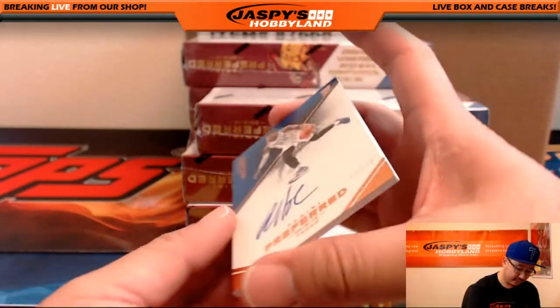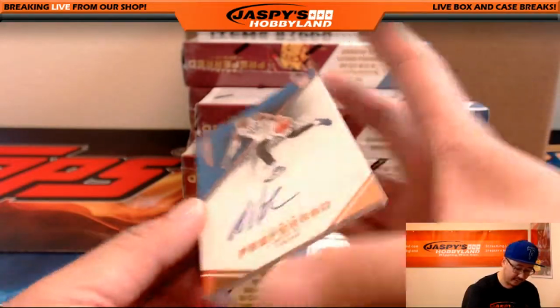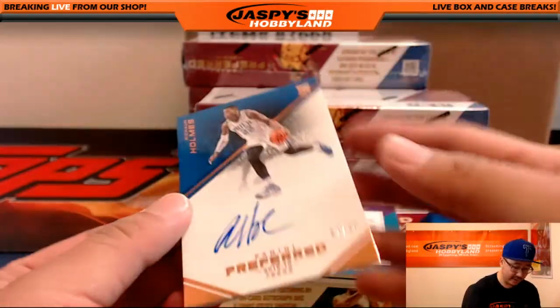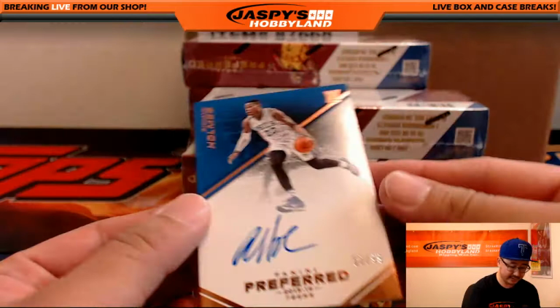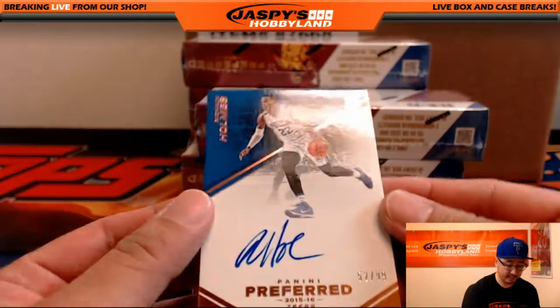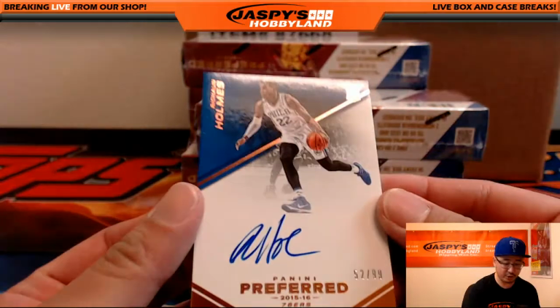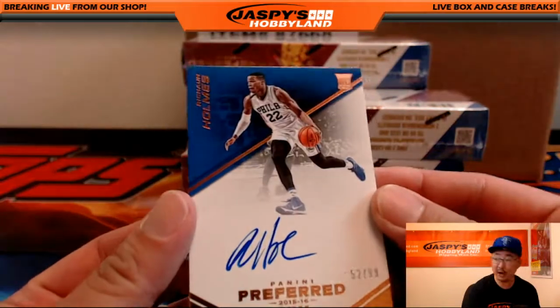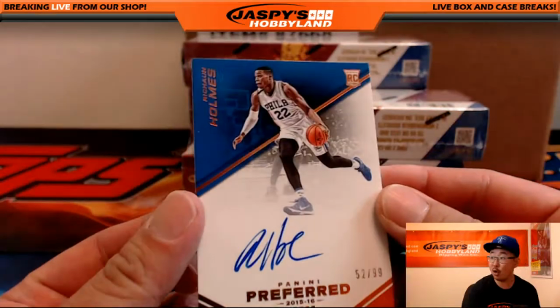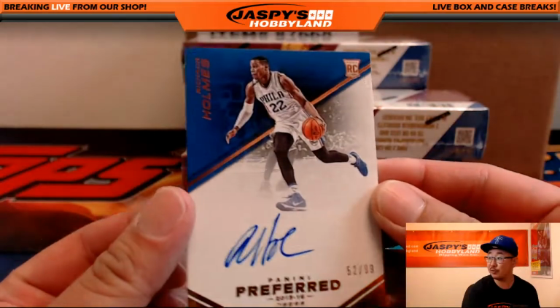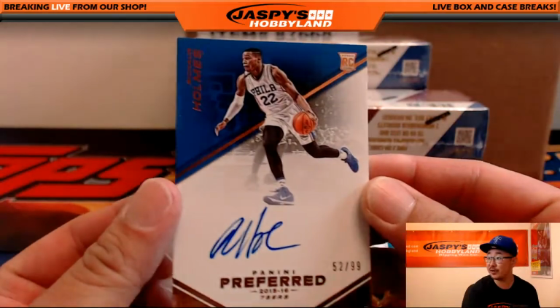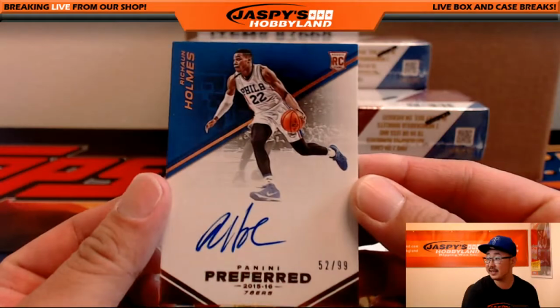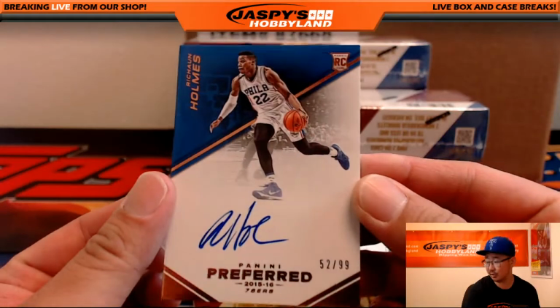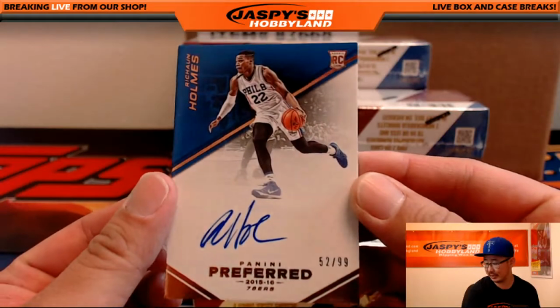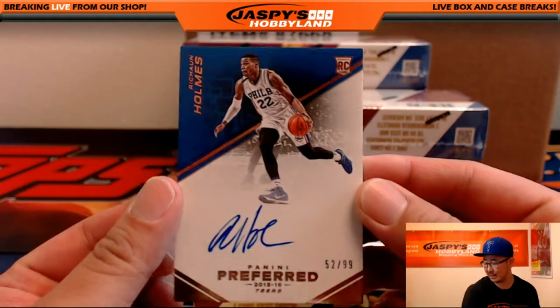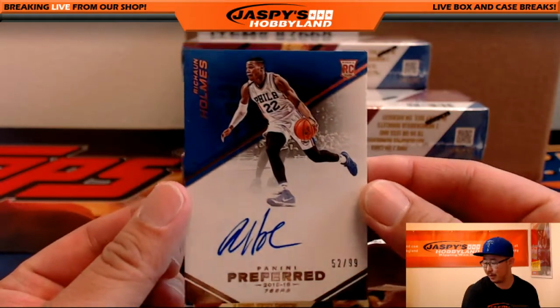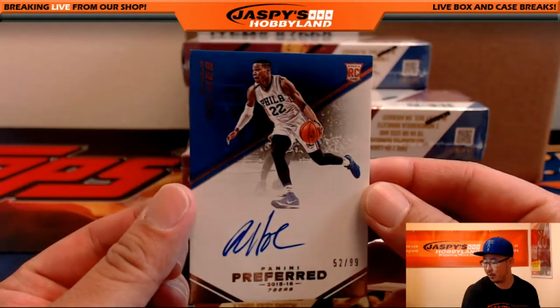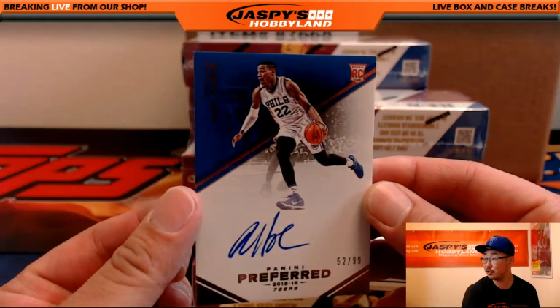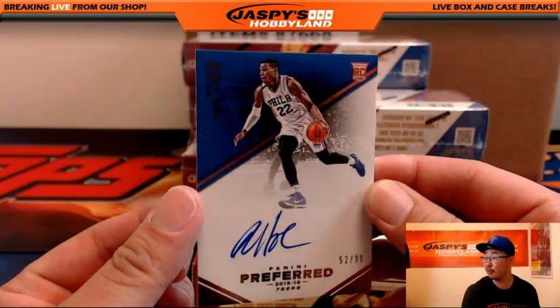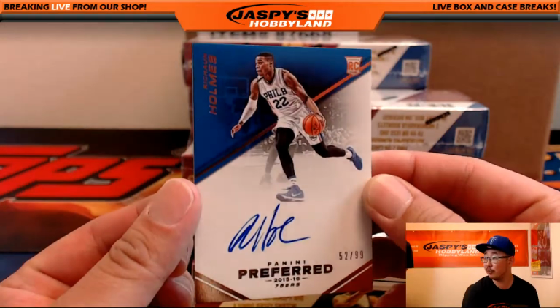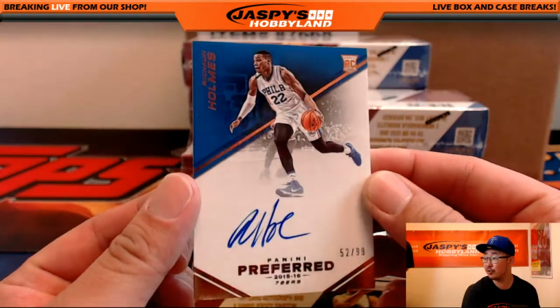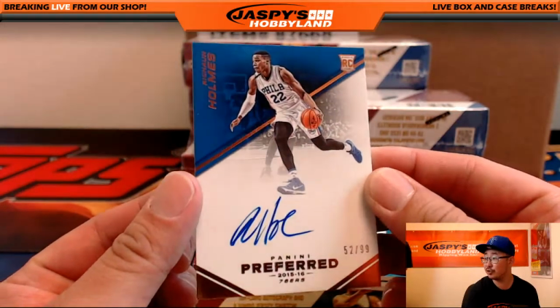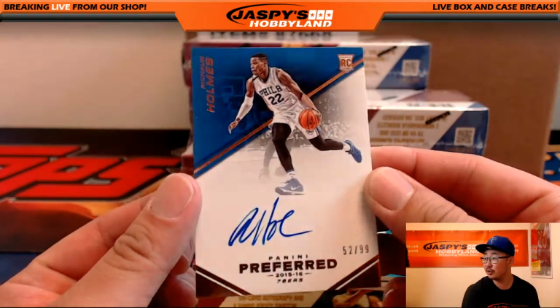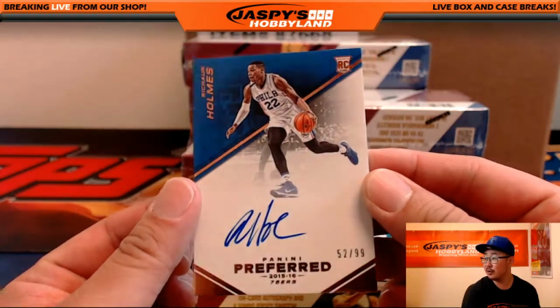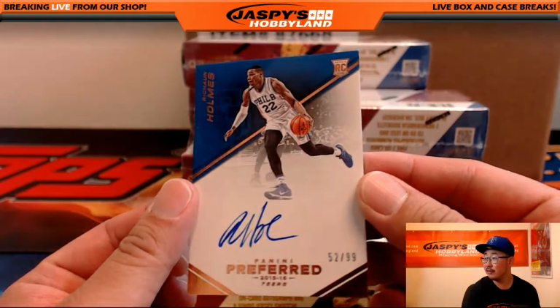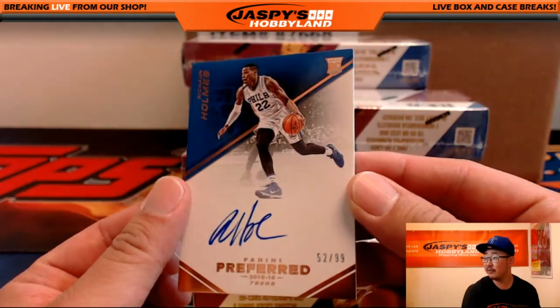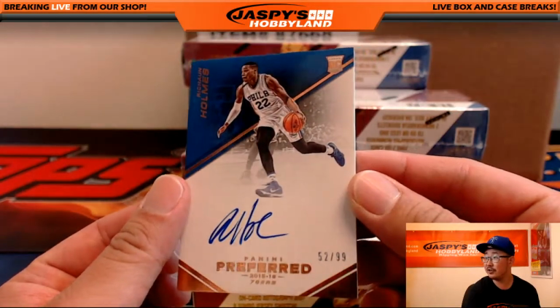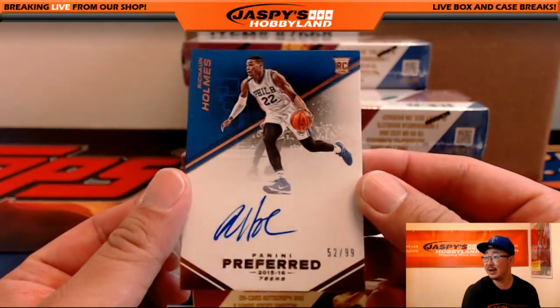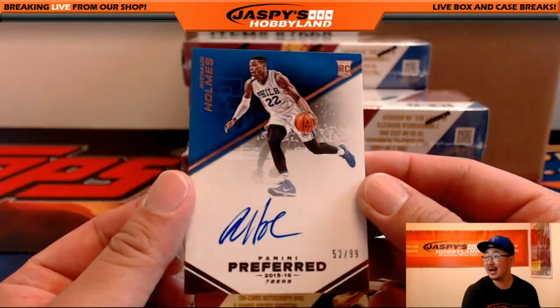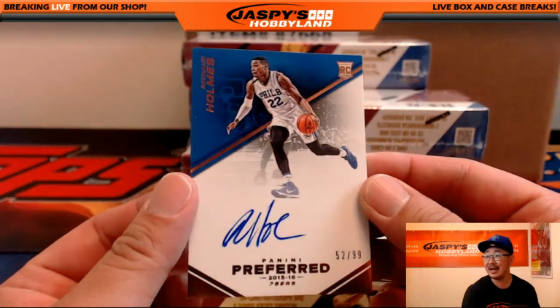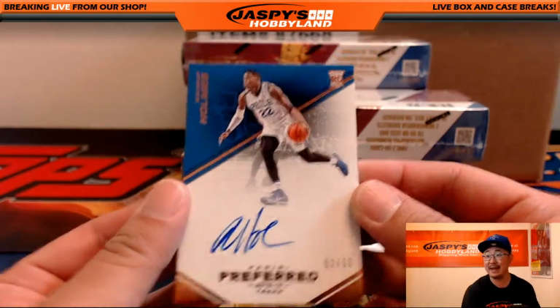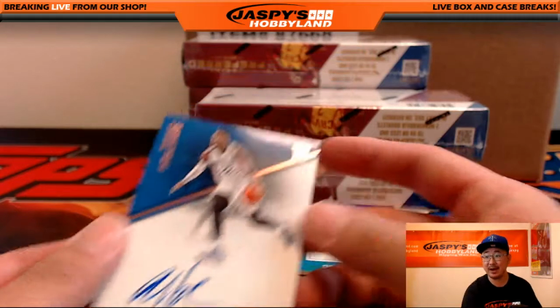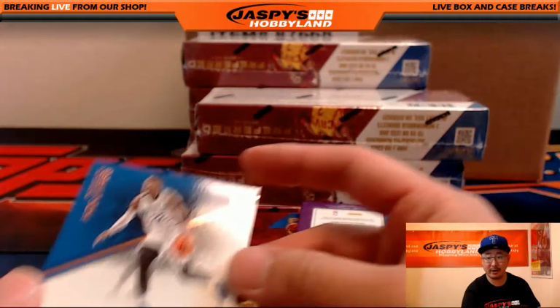Next up, Rashawn Holmes for the Sixers. Last spot mojo for Bruce. 52 out of 99 on that auto.